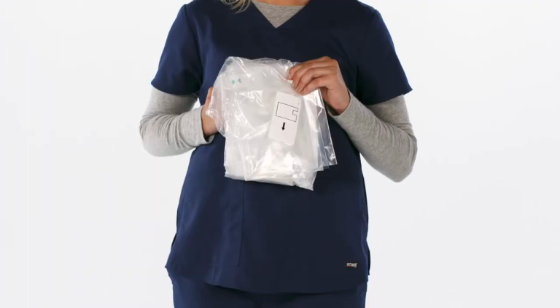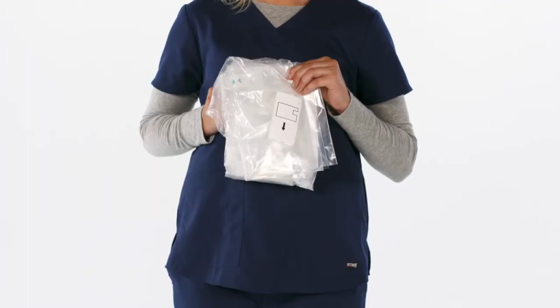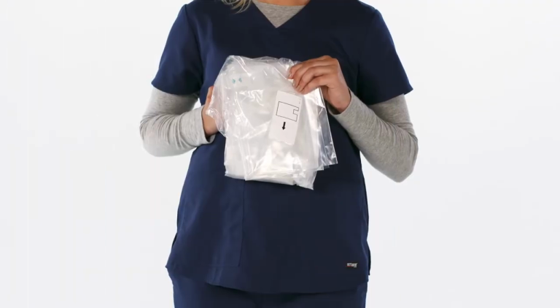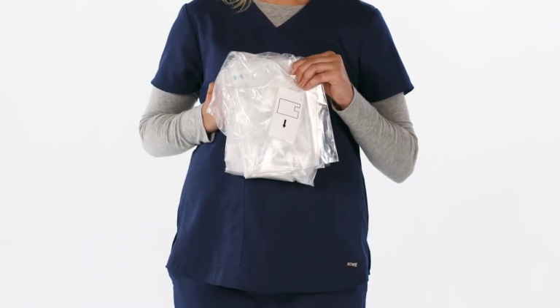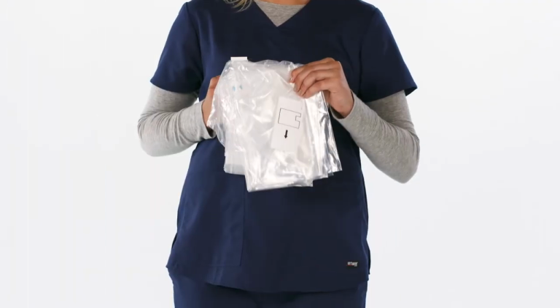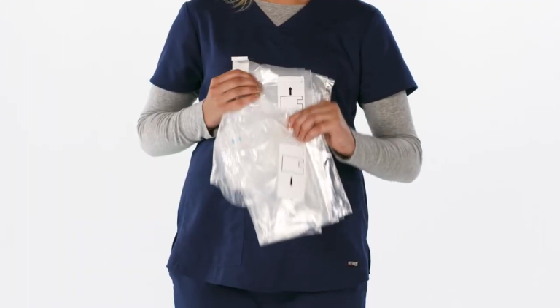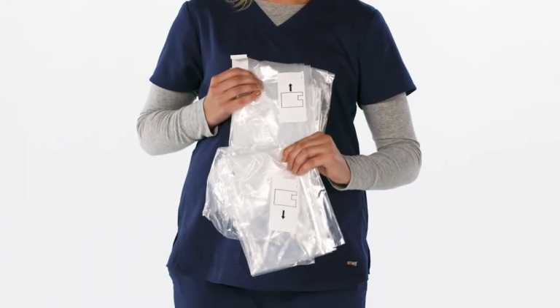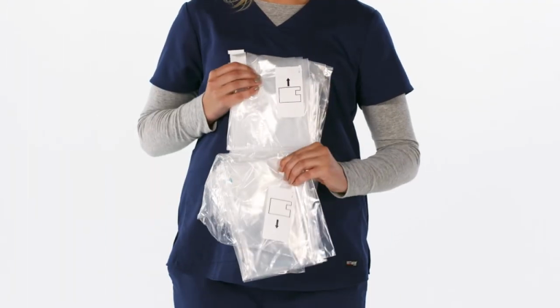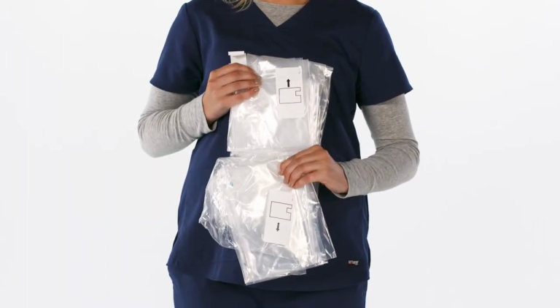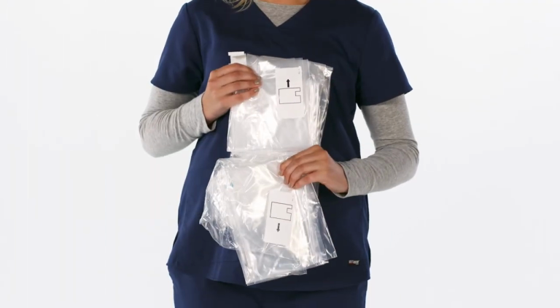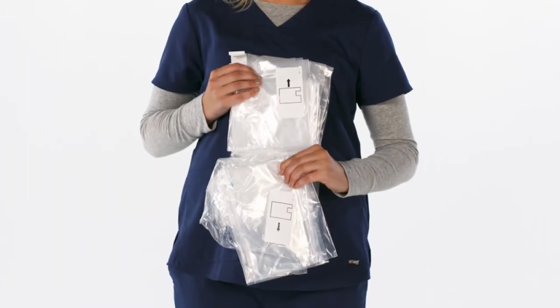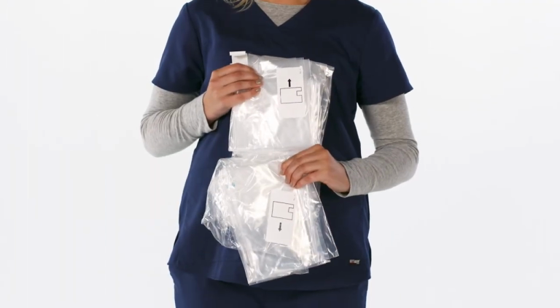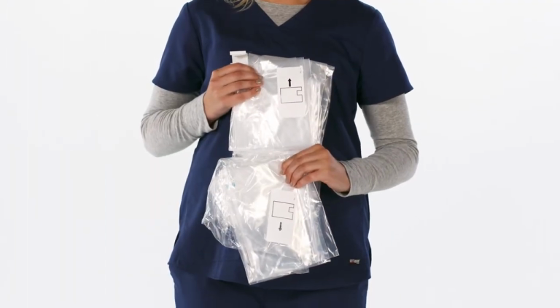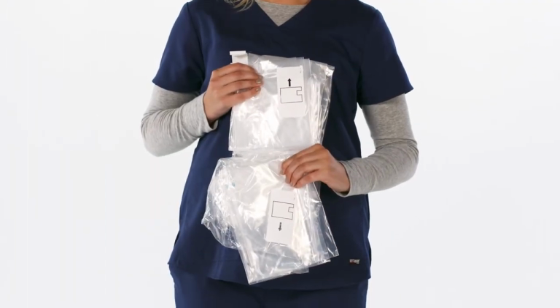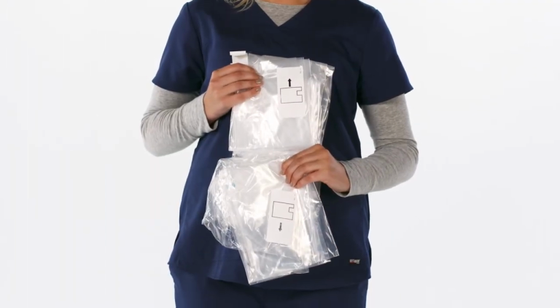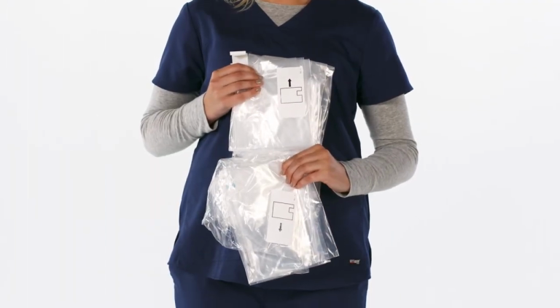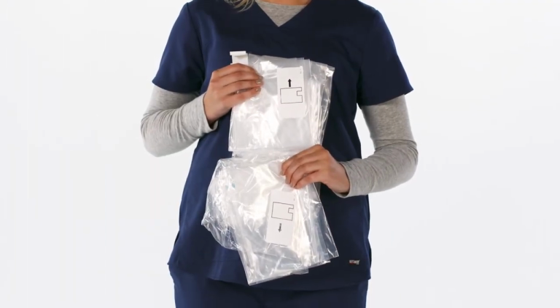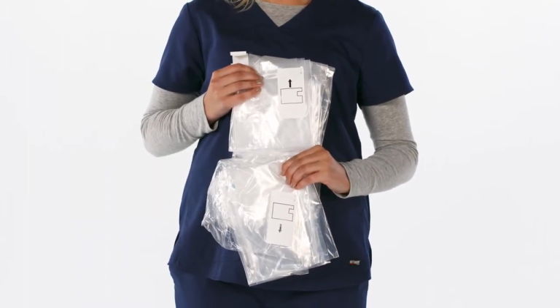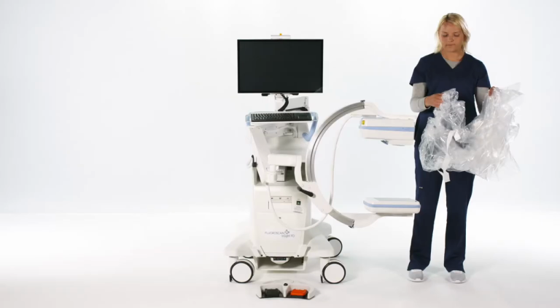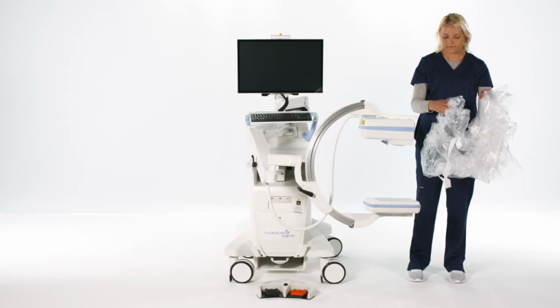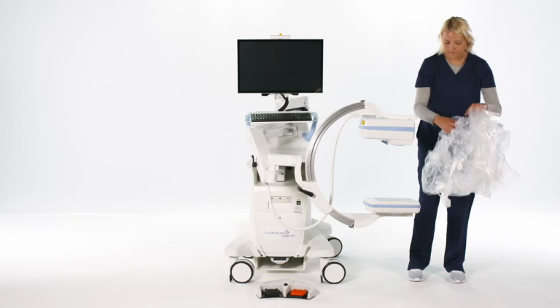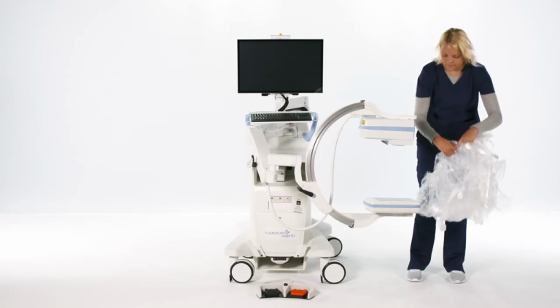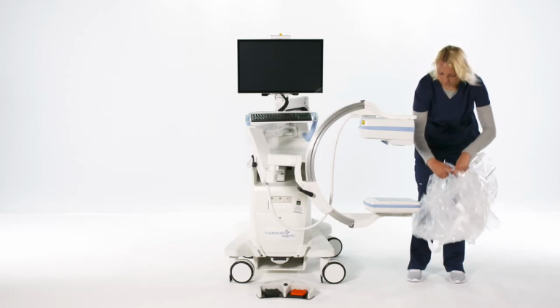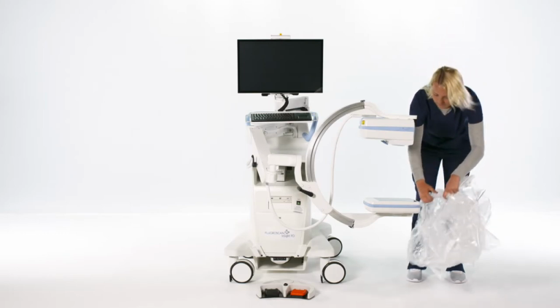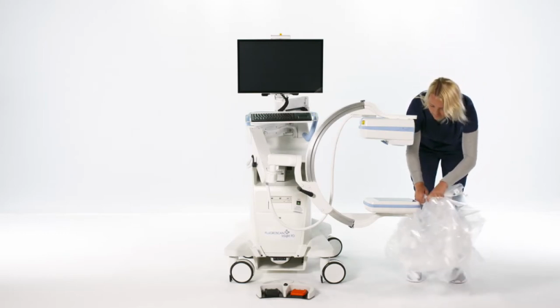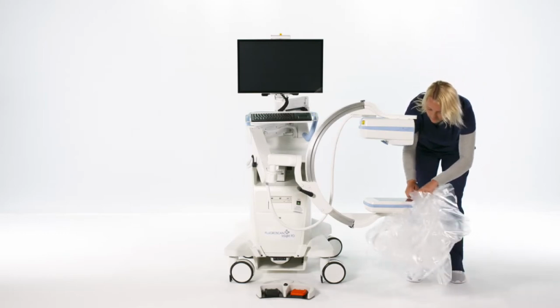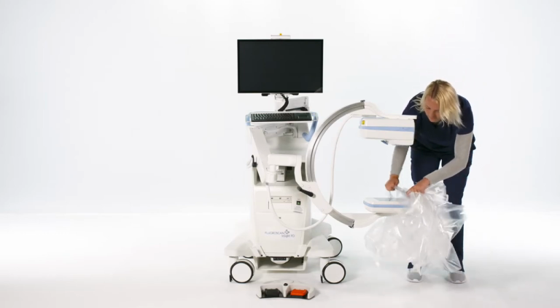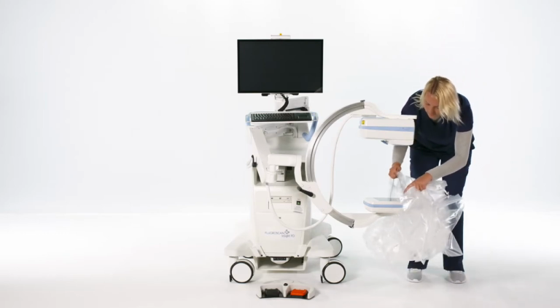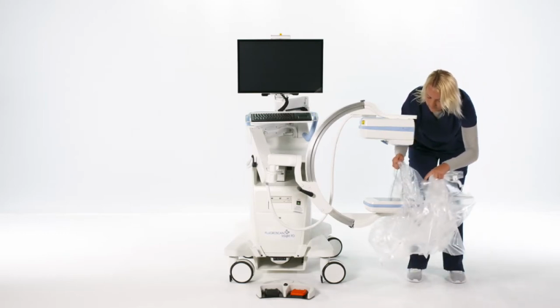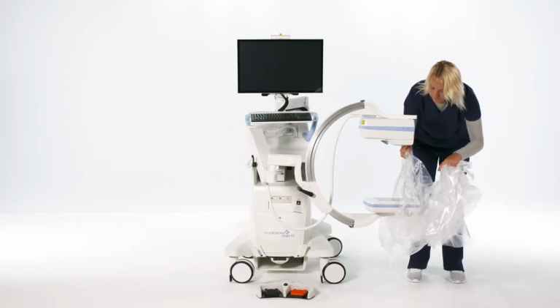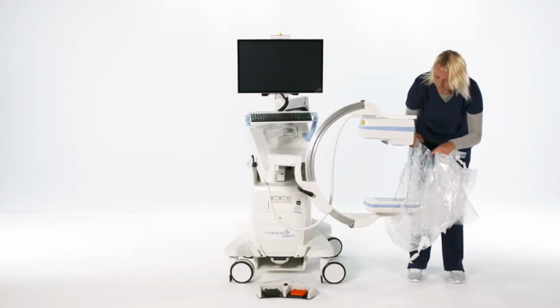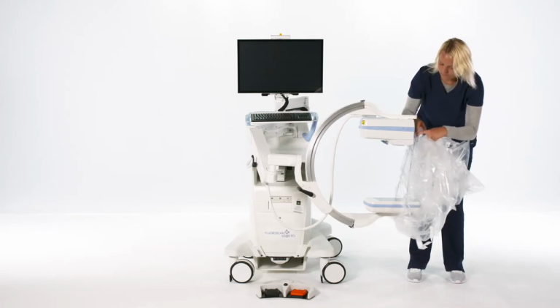For operating room use, small labels on the drape indicate how to fit the drape to the X-ray head and to the detector.